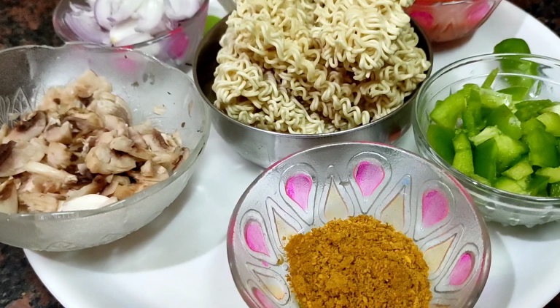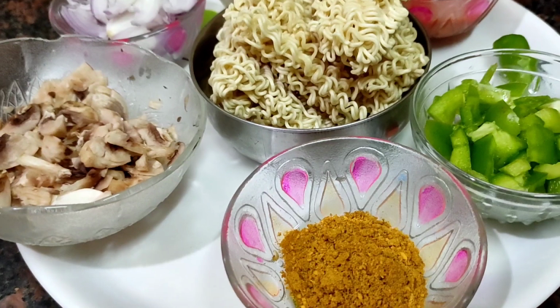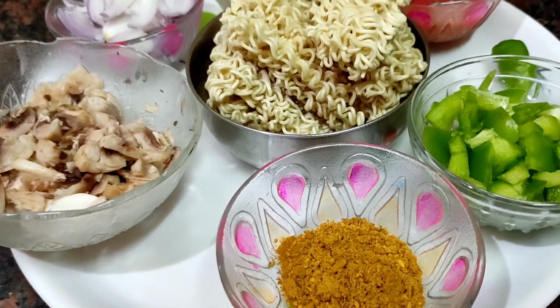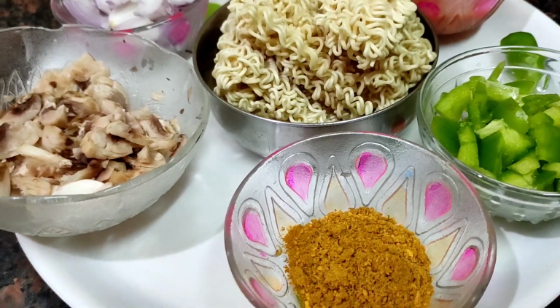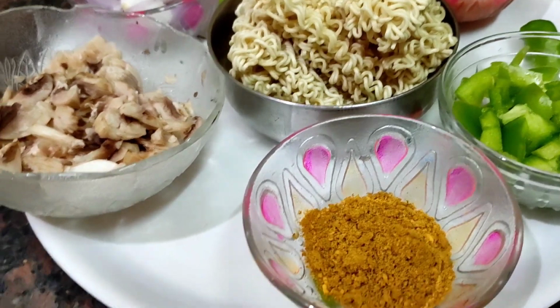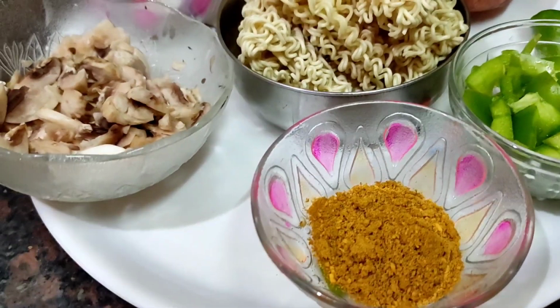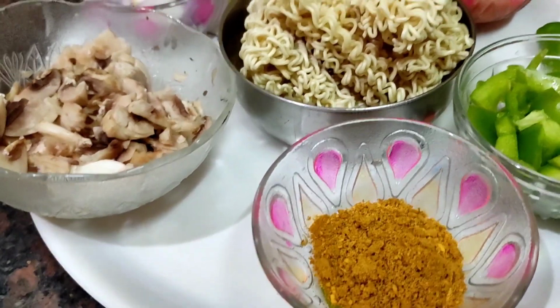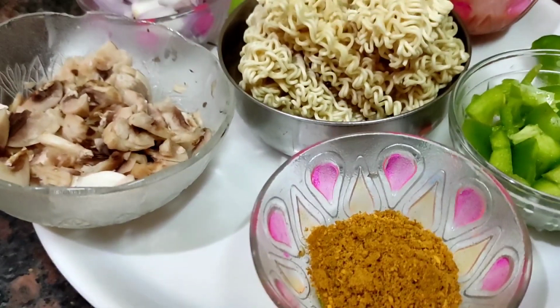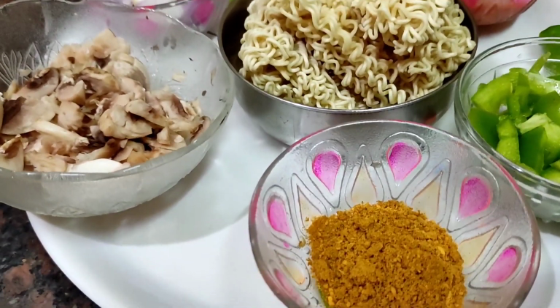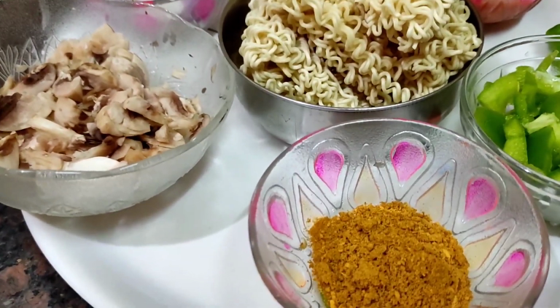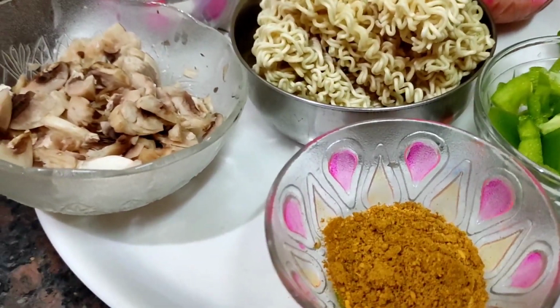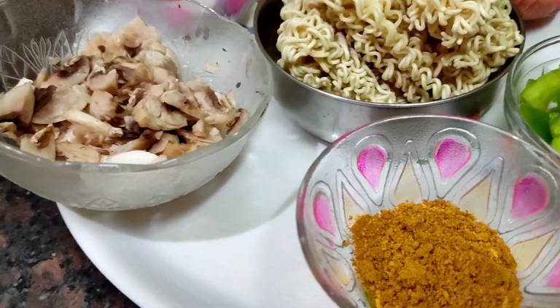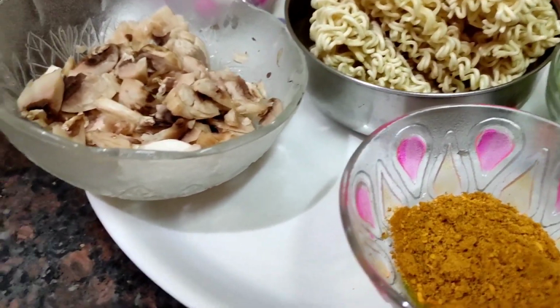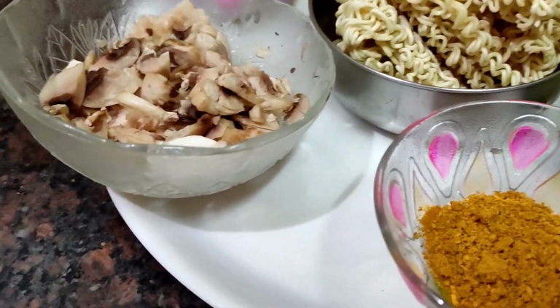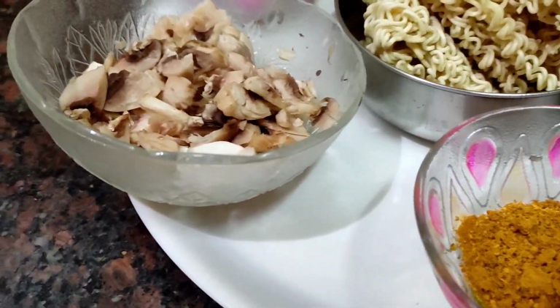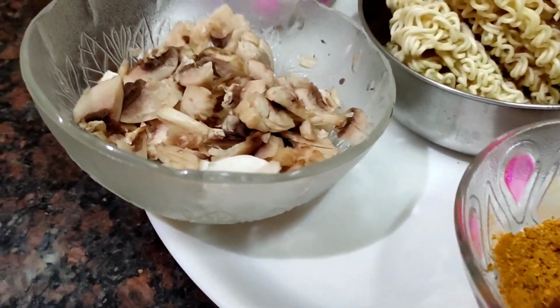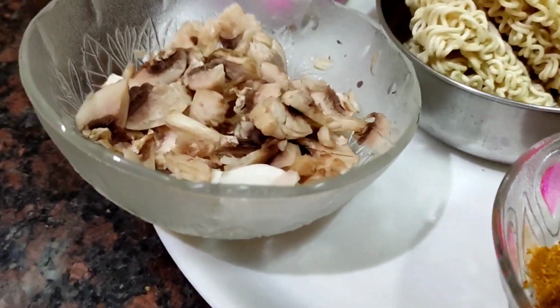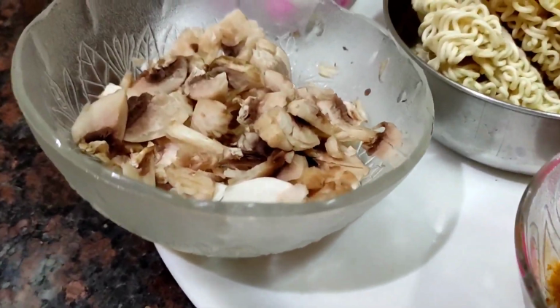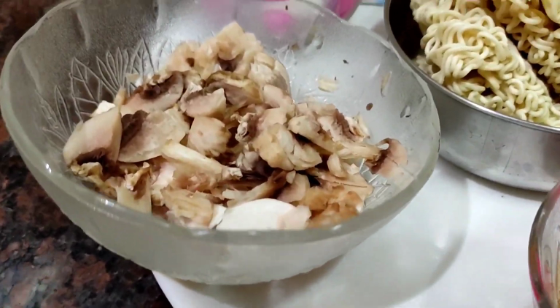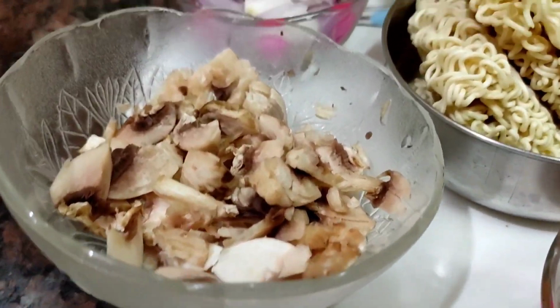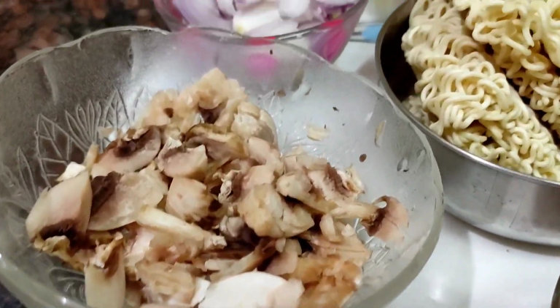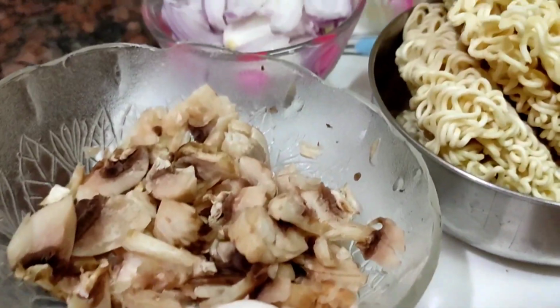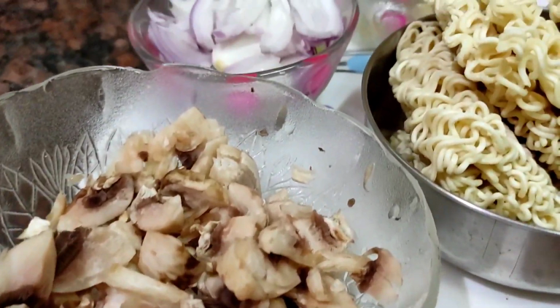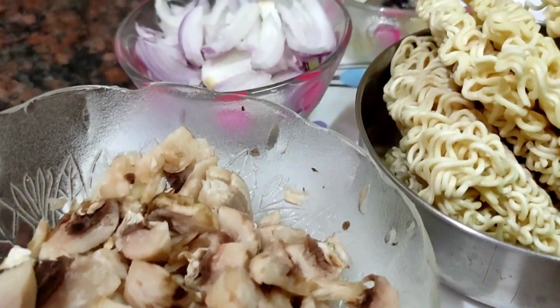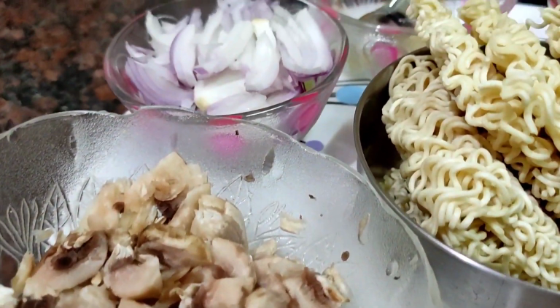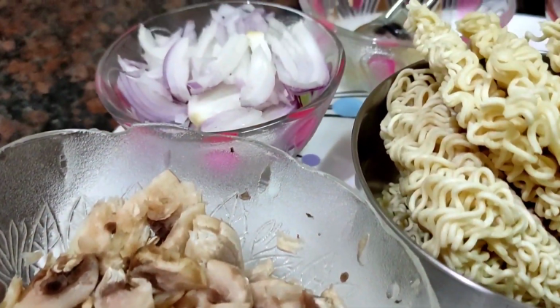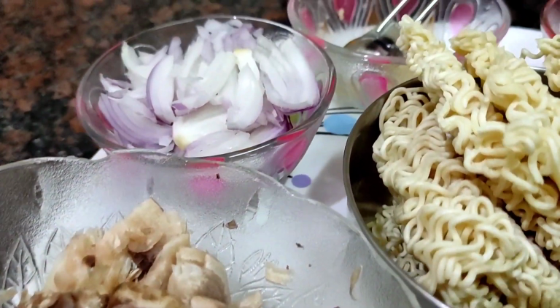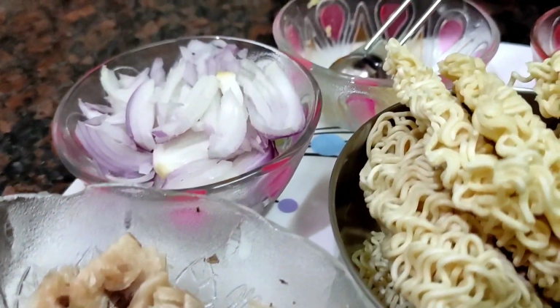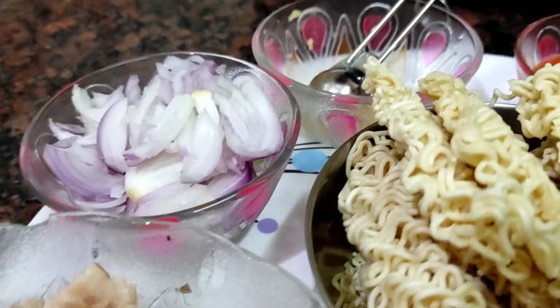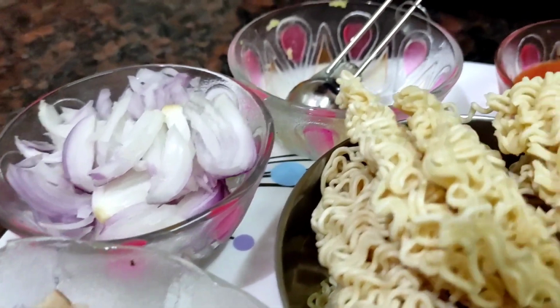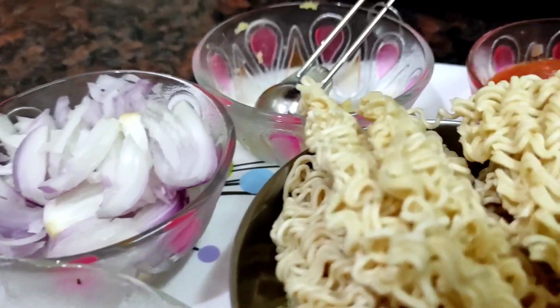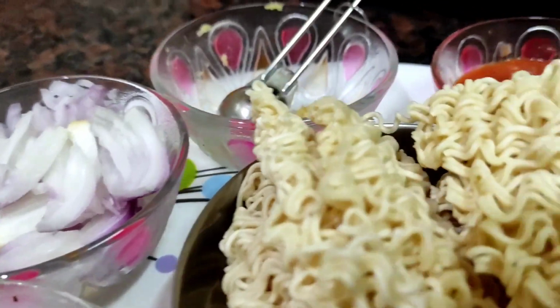Hello friends, welcome to Anna Bojan. Today we will see our mushroom noodles in a pan.